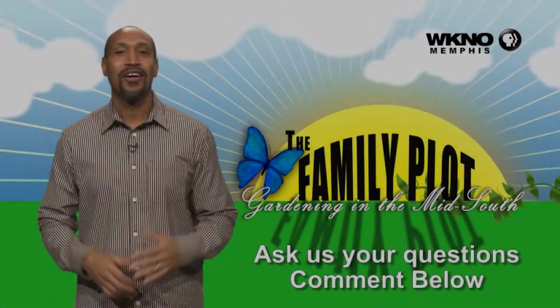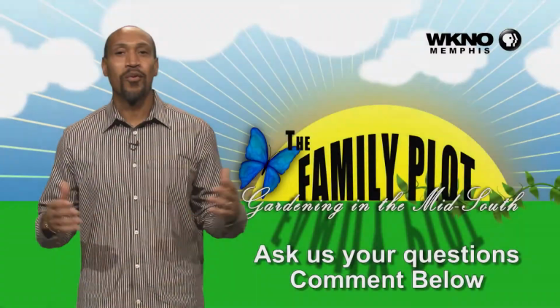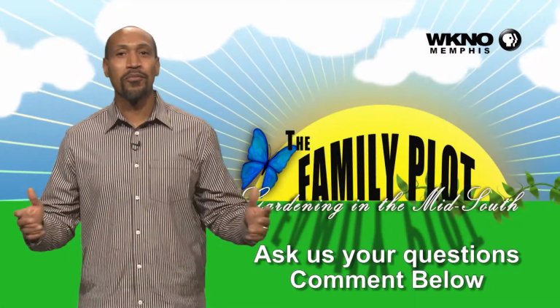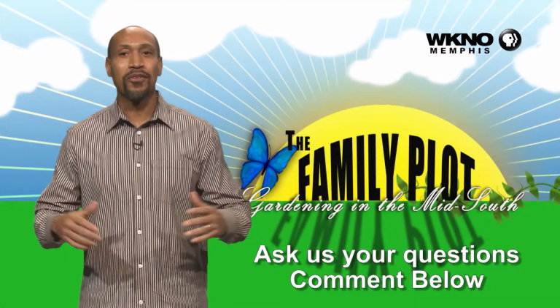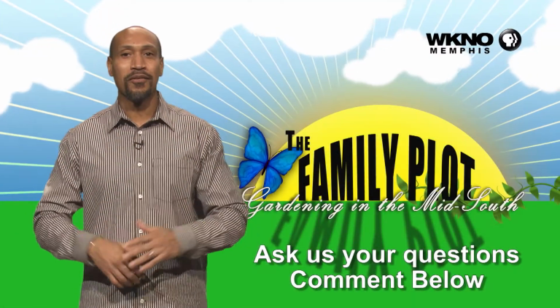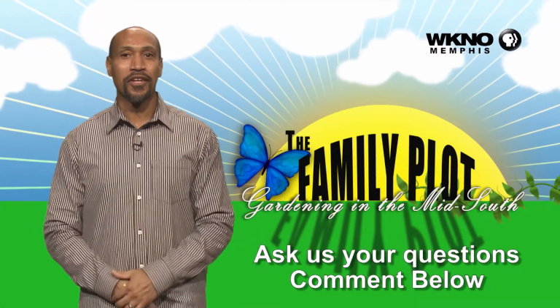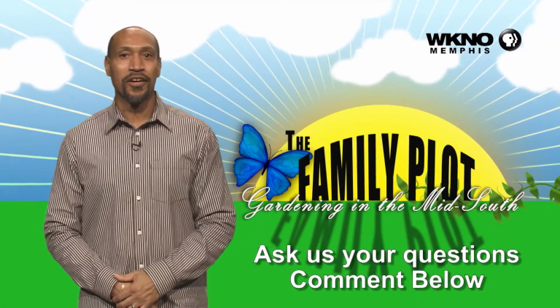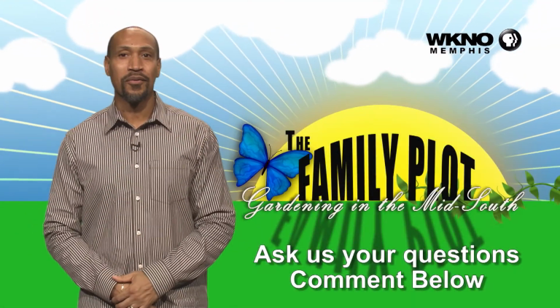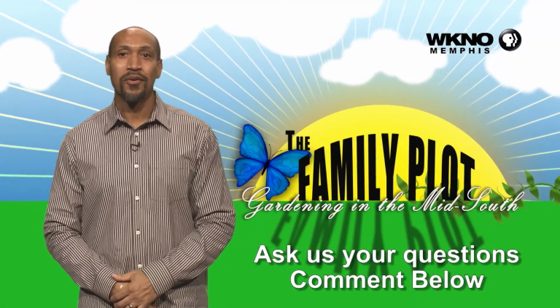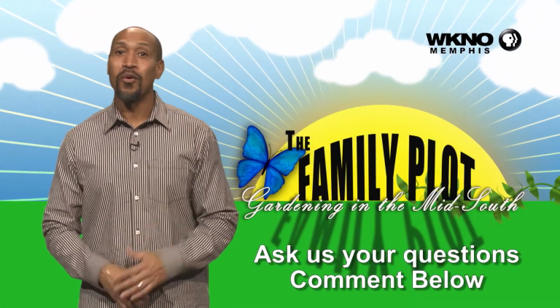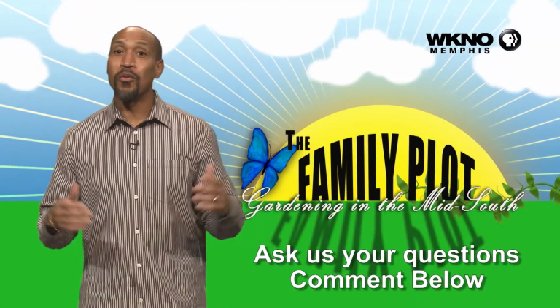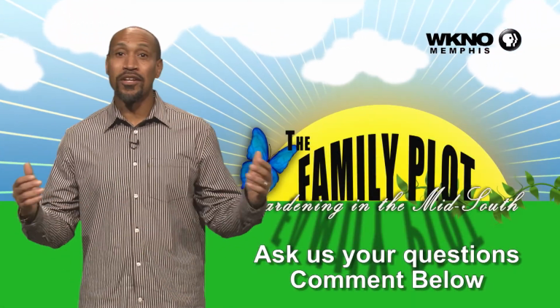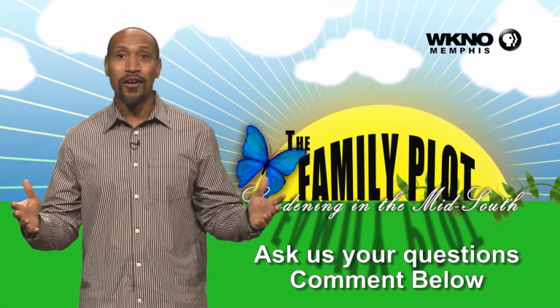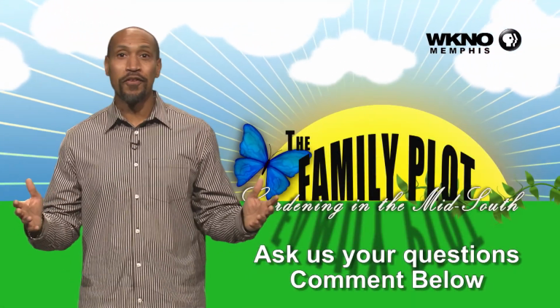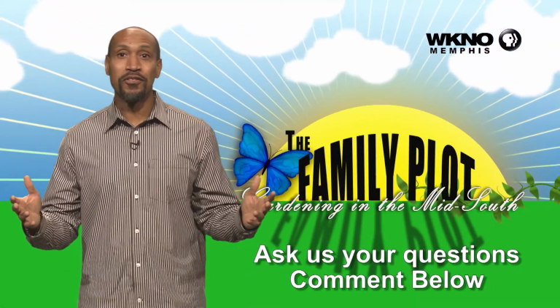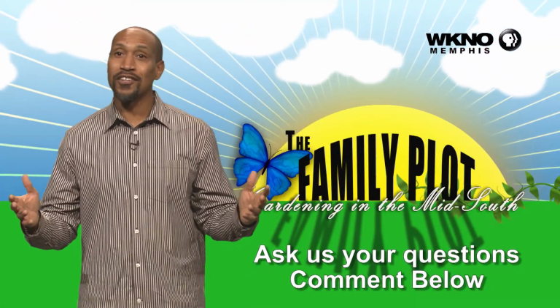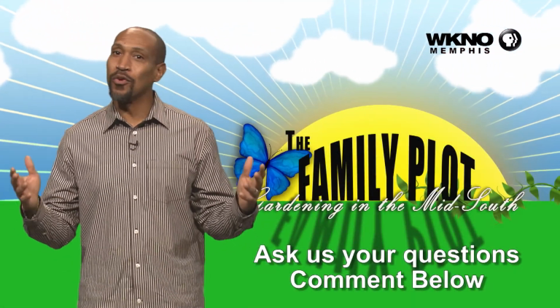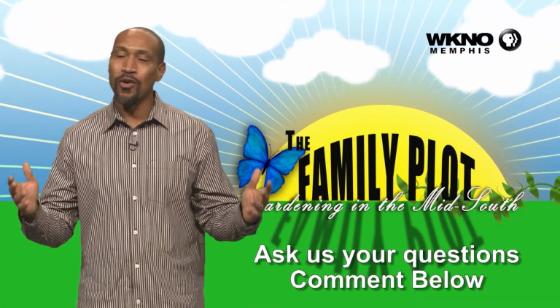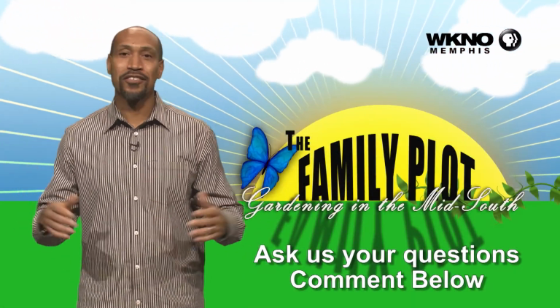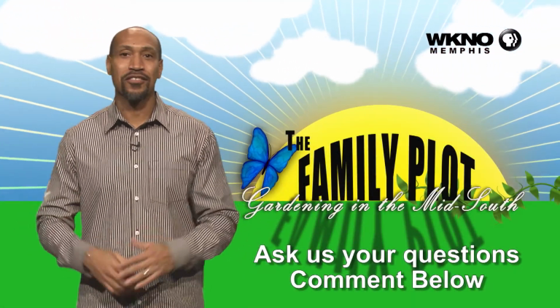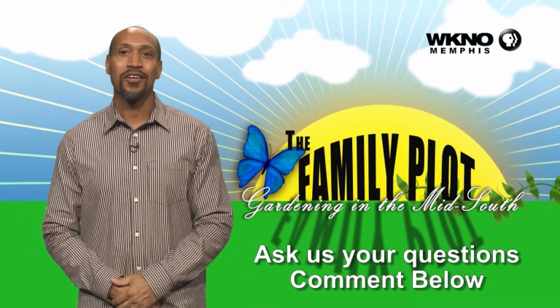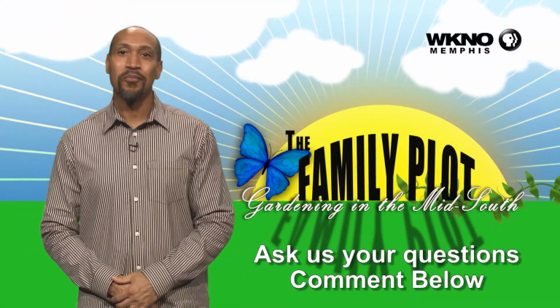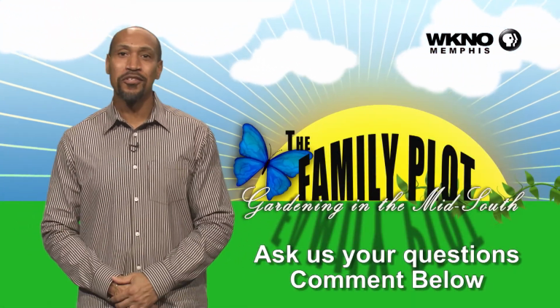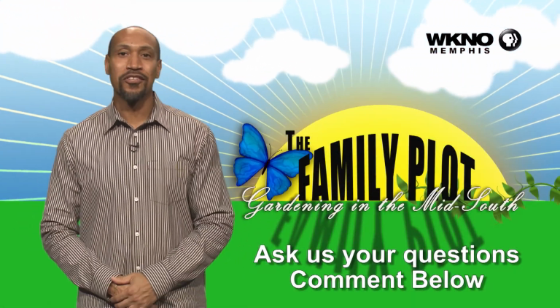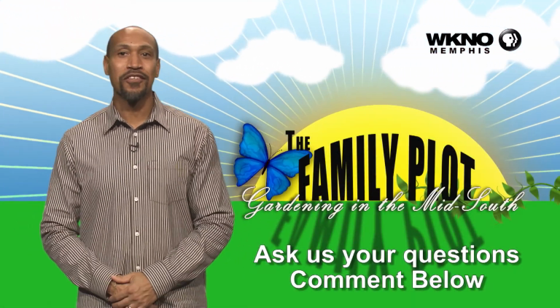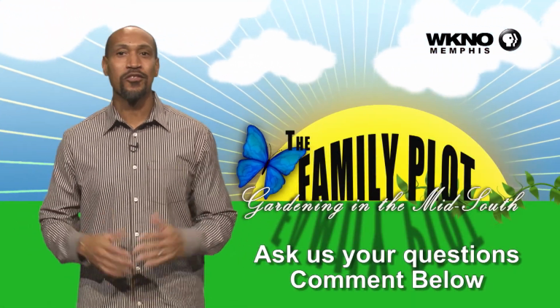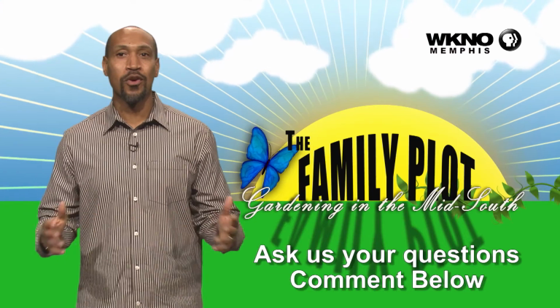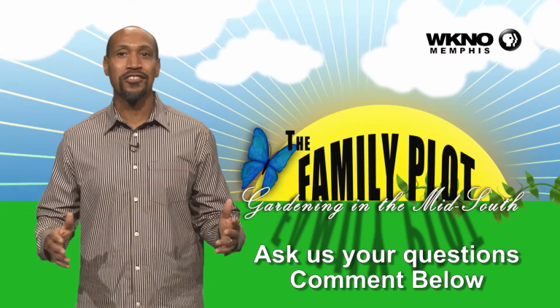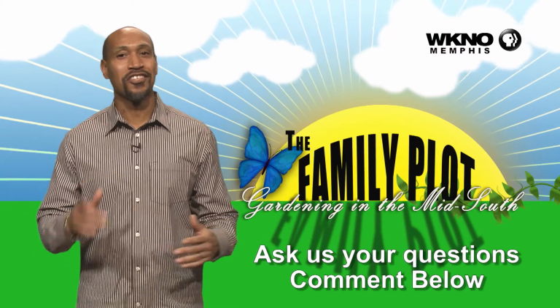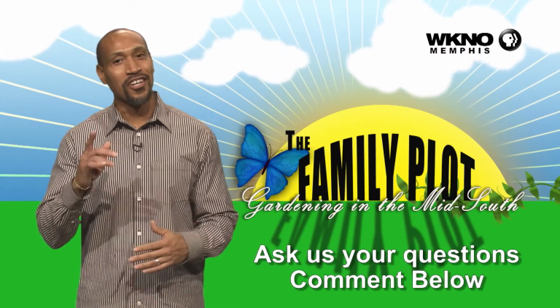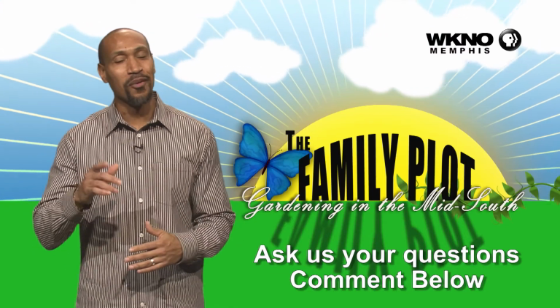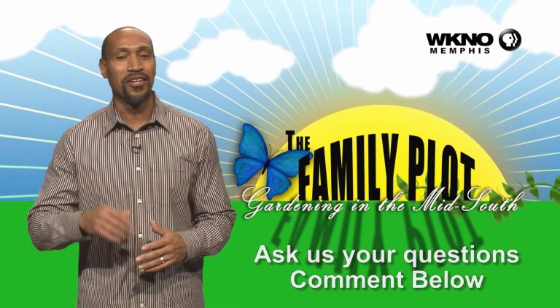We hope you loved the video. We would love for you to ask more questions — be sure to leave those questions in your comments.